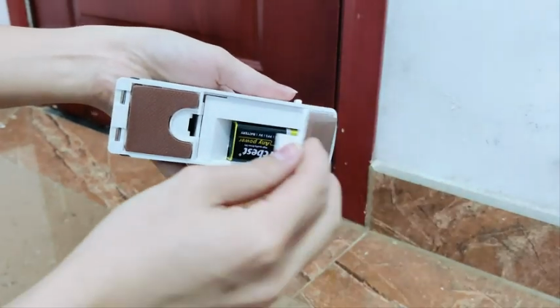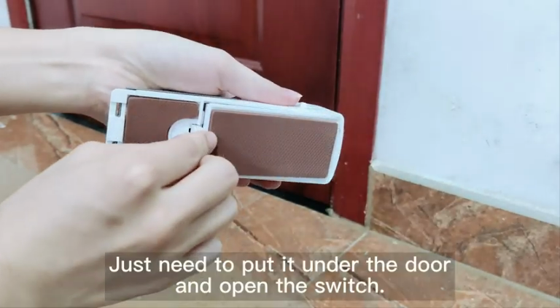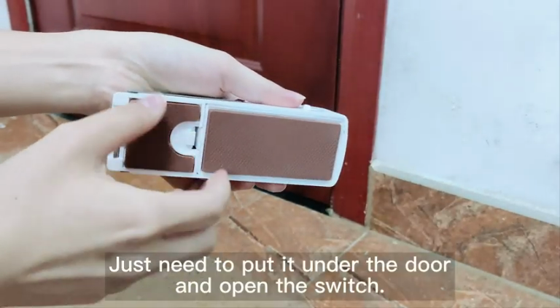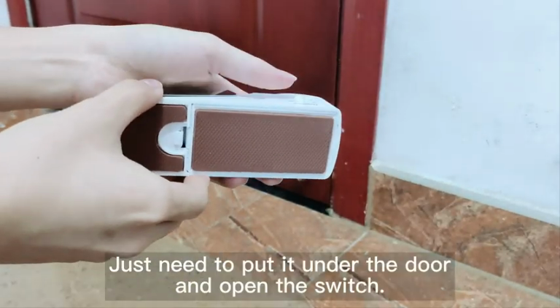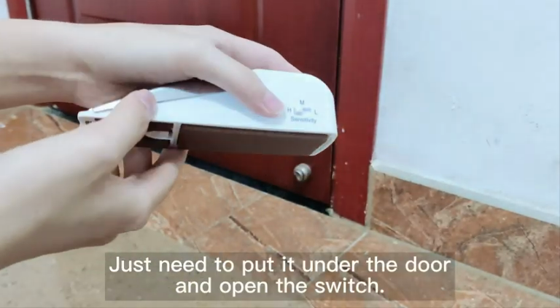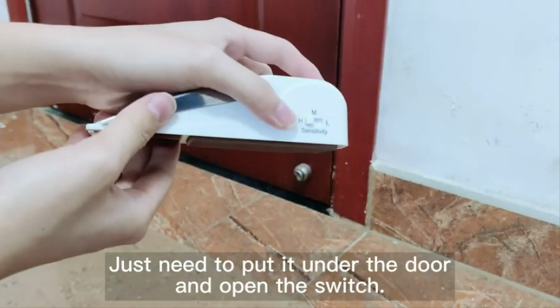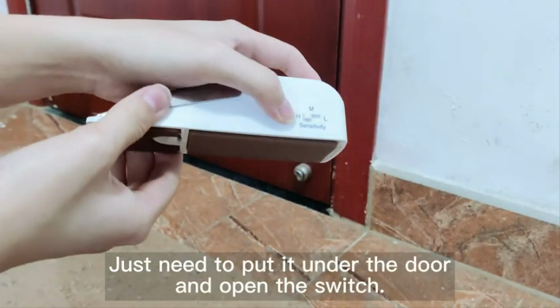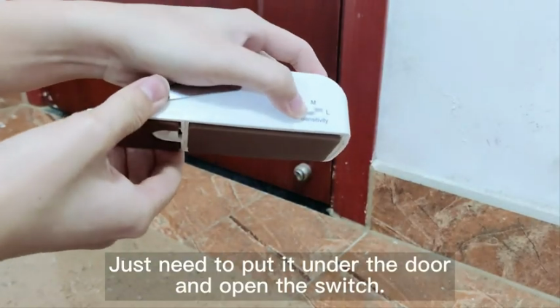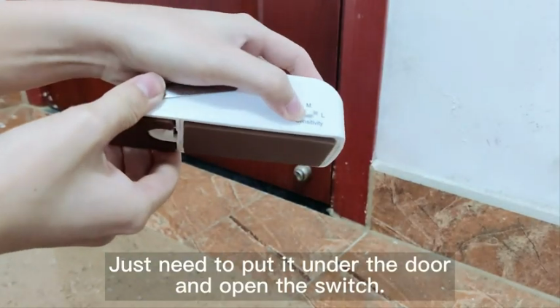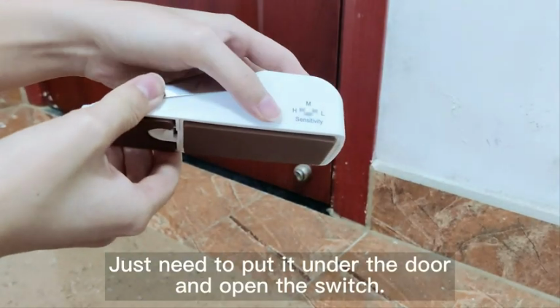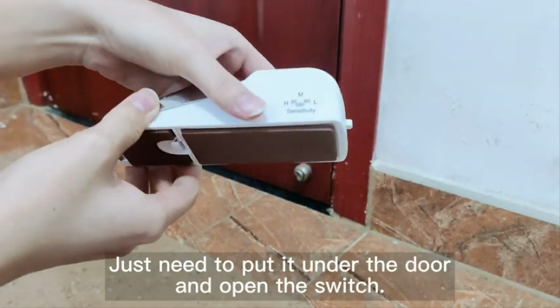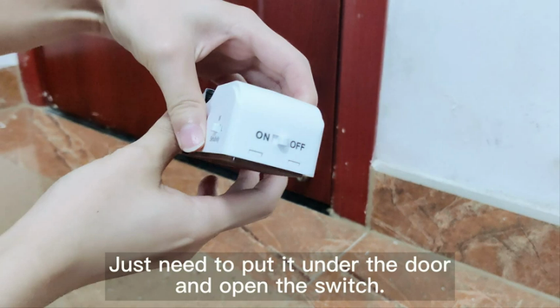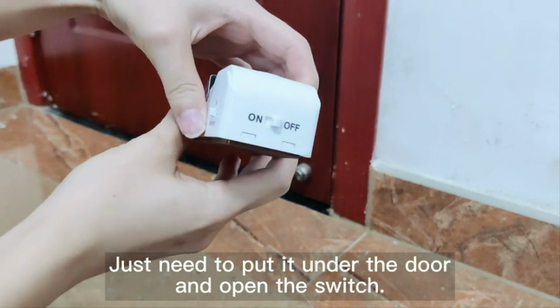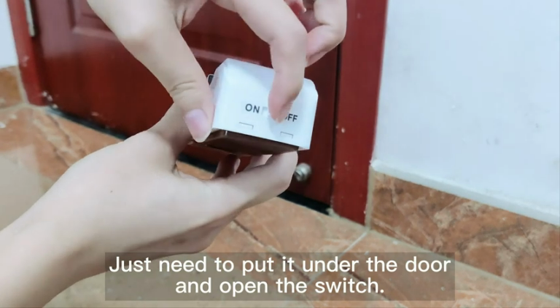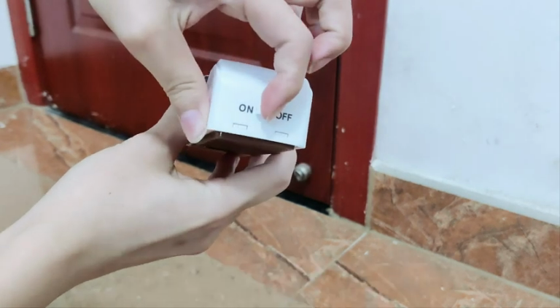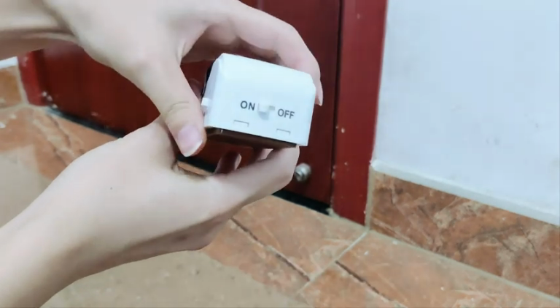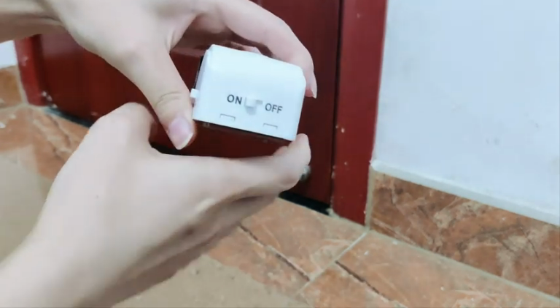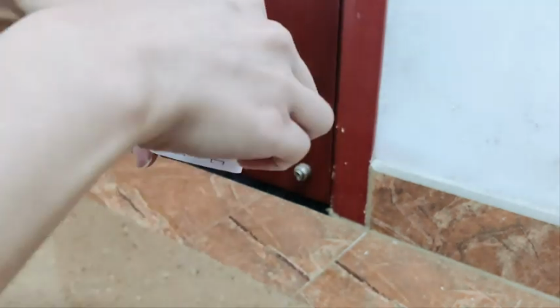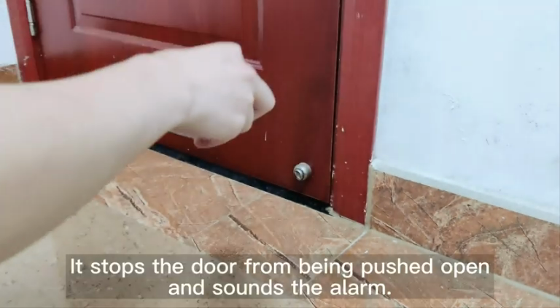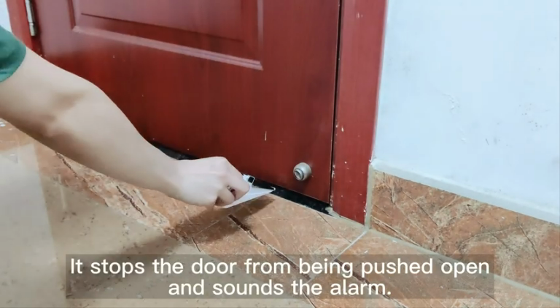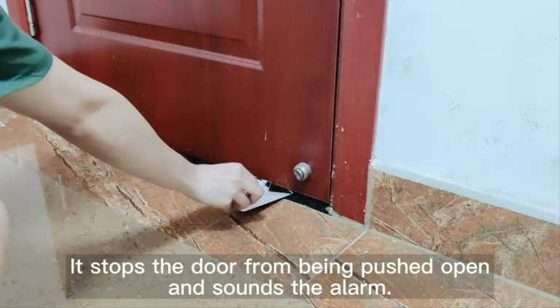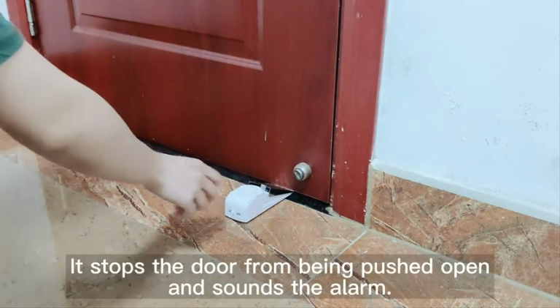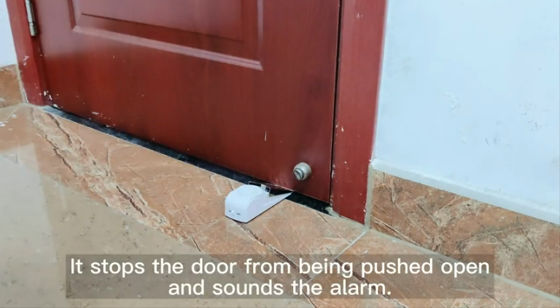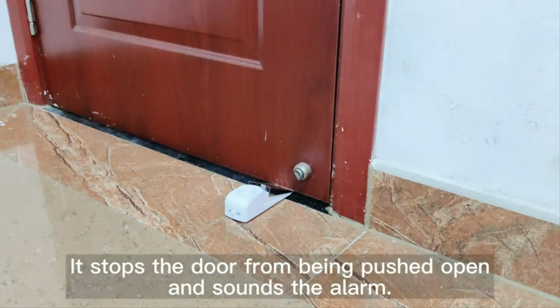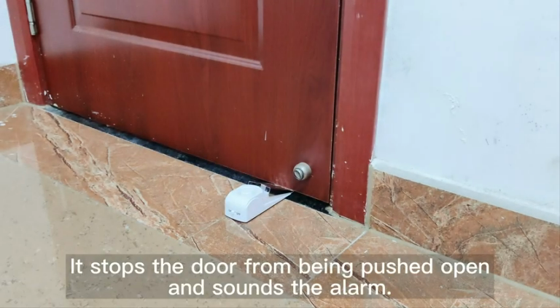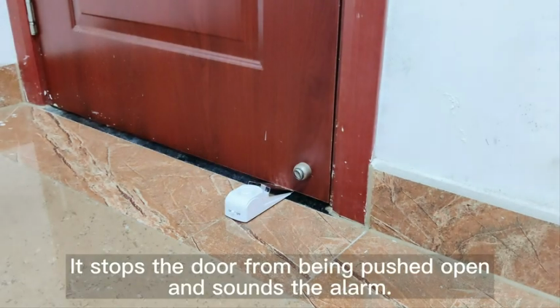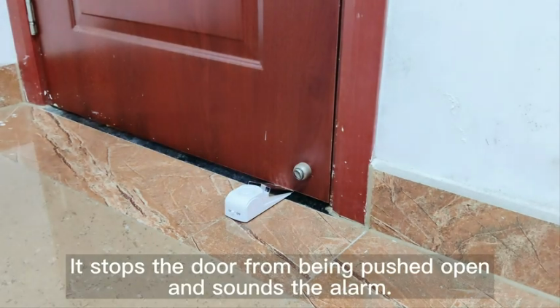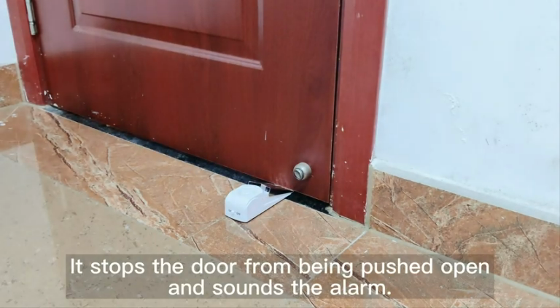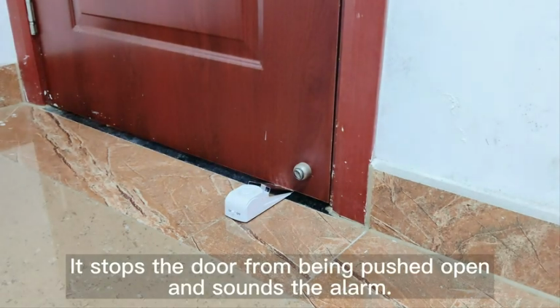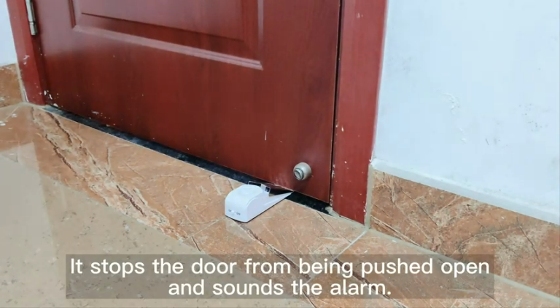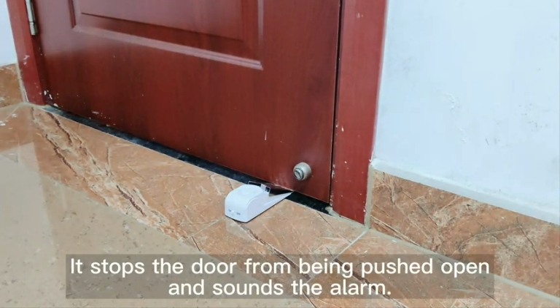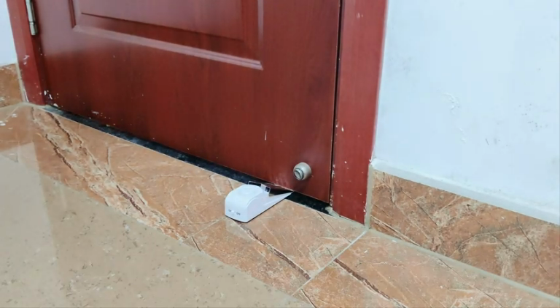Just need to put it under the door and open the switch. It stops the door from being pushed open and sounds the alarm.